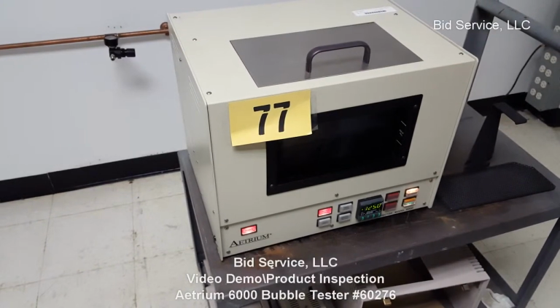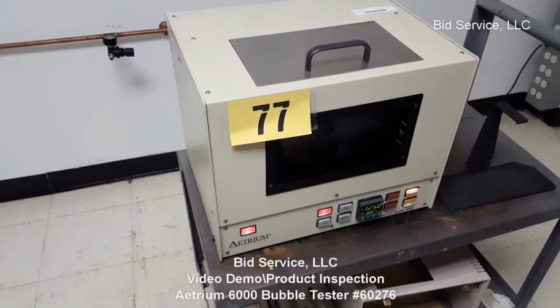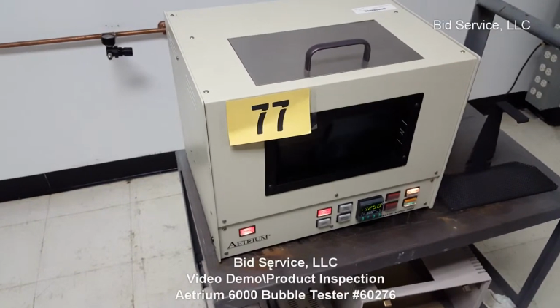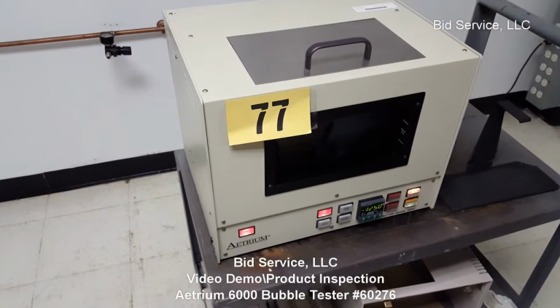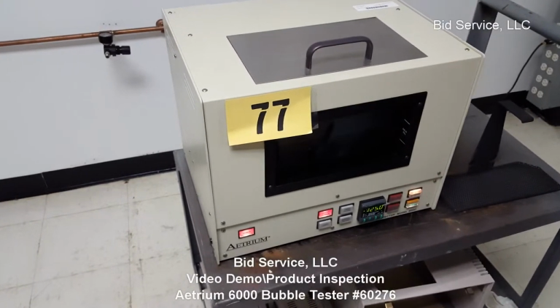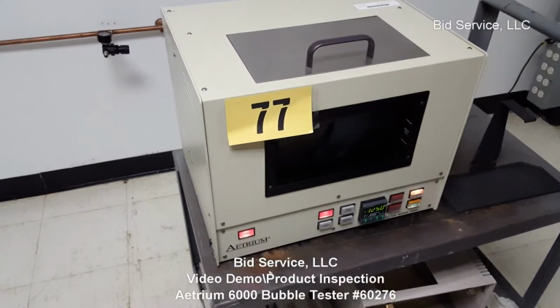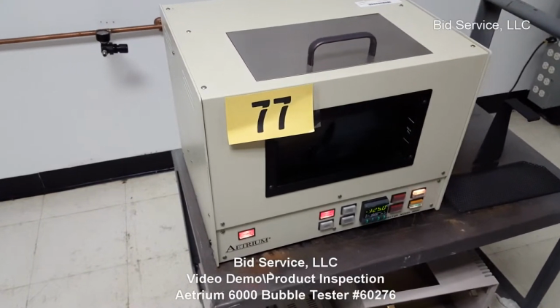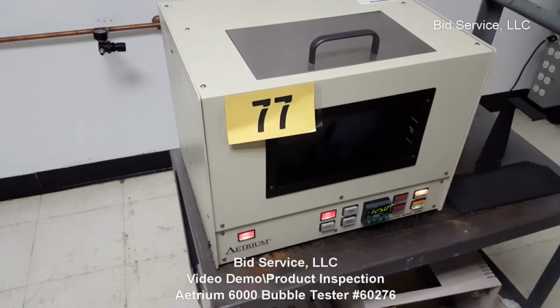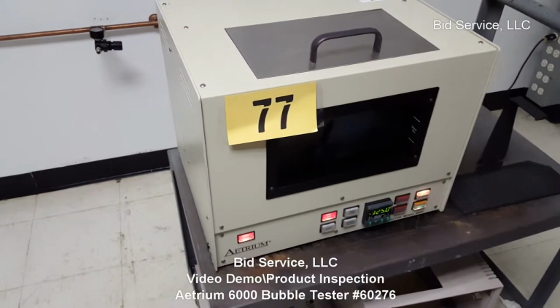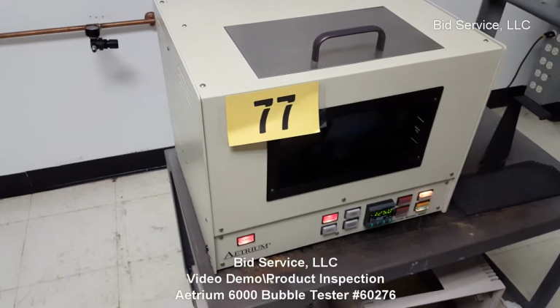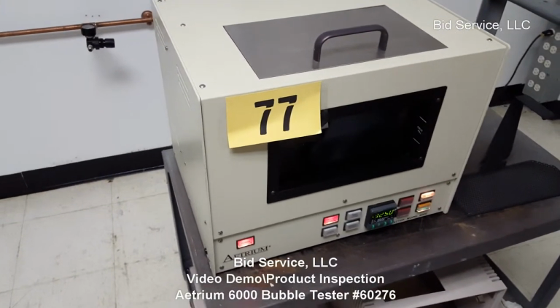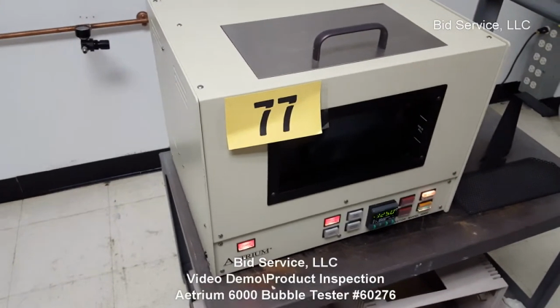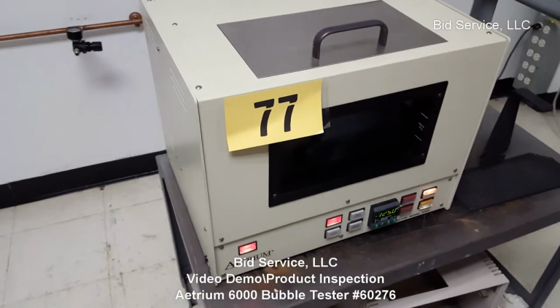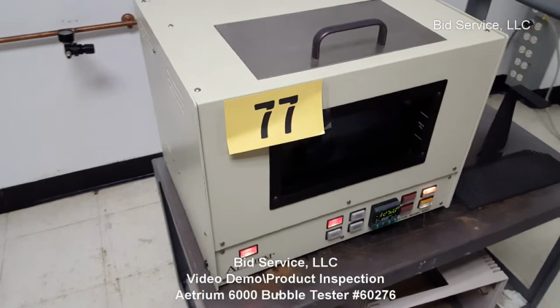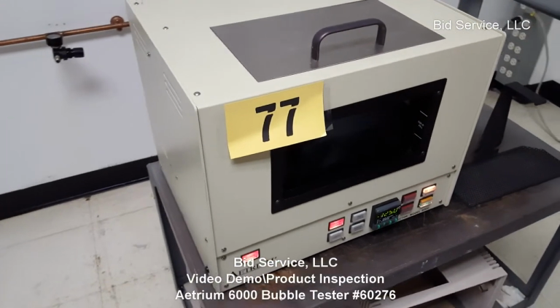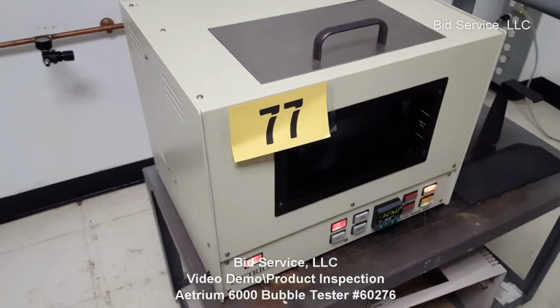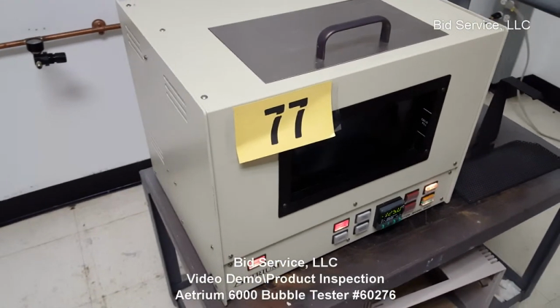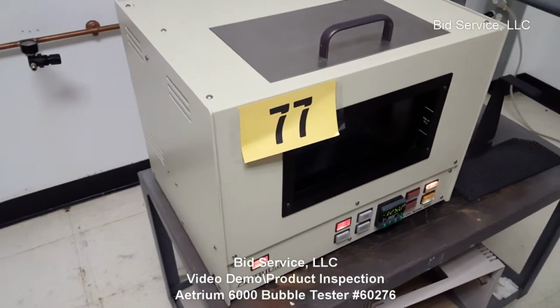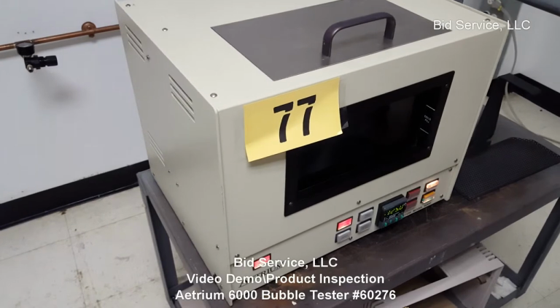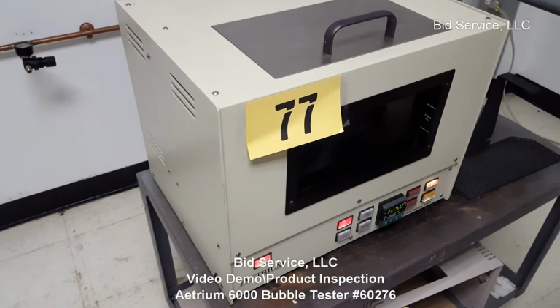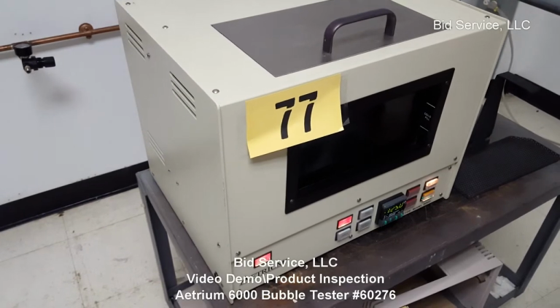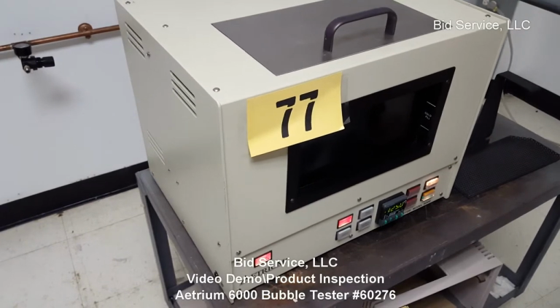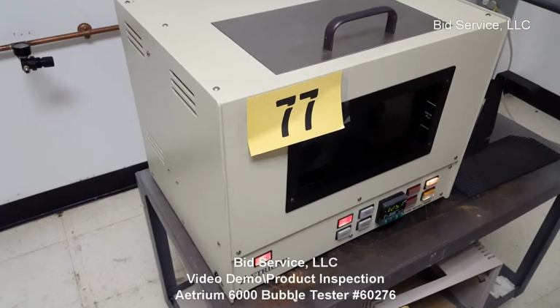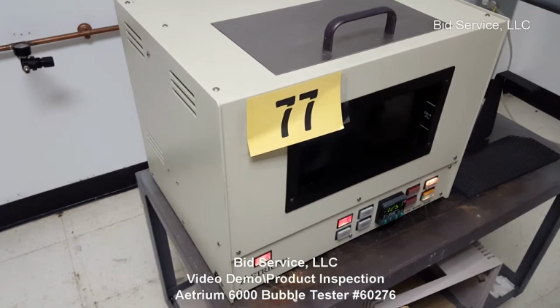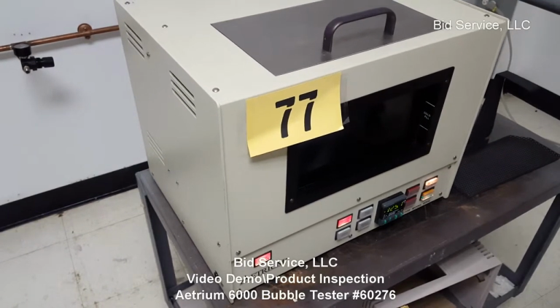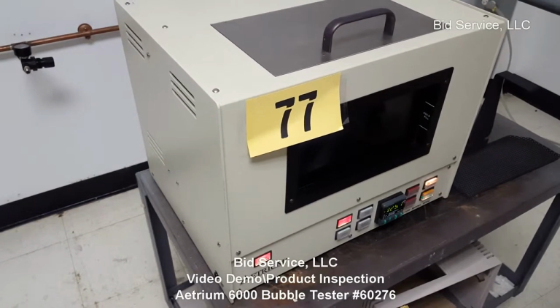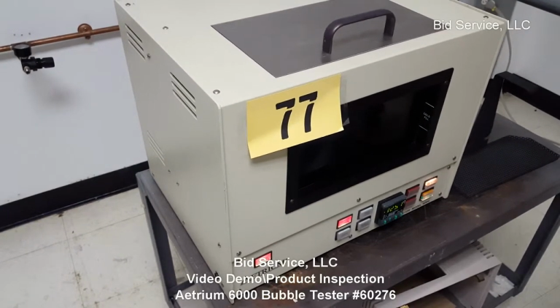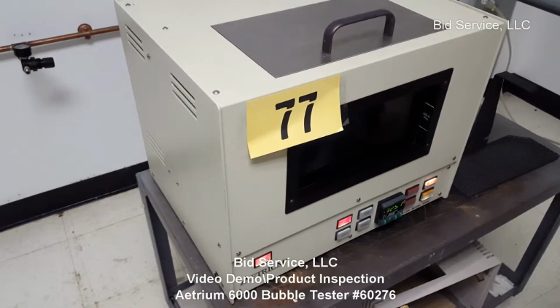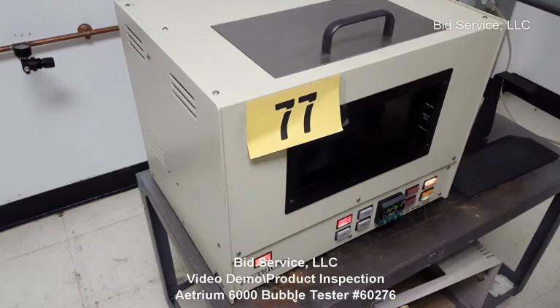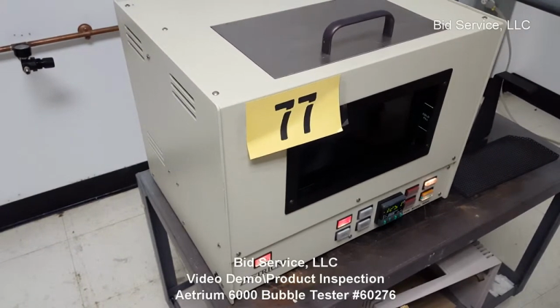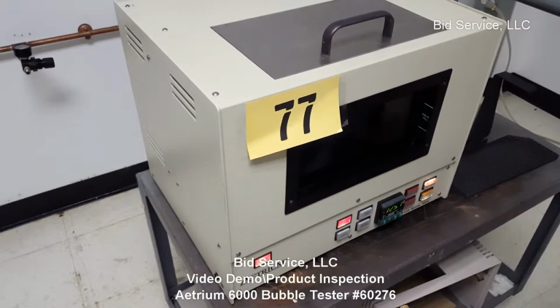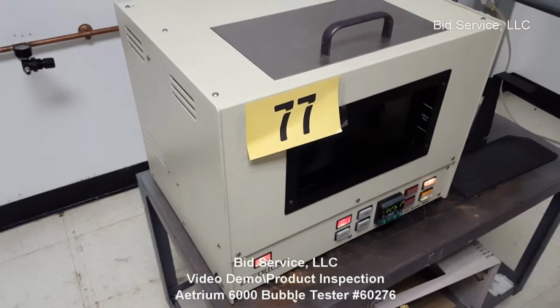This is the HEM 6000 bubble tester. We're testing our medically sealed packages.